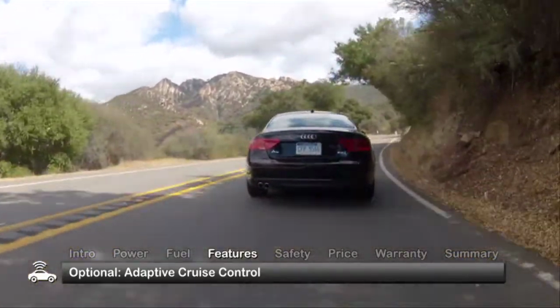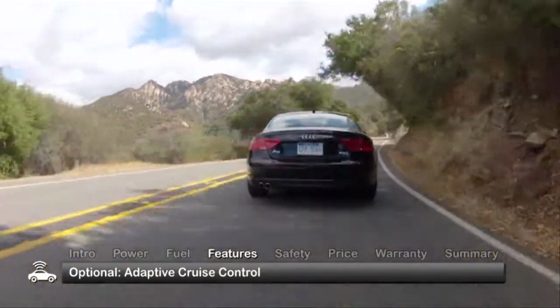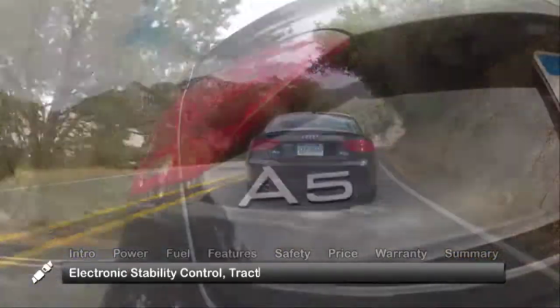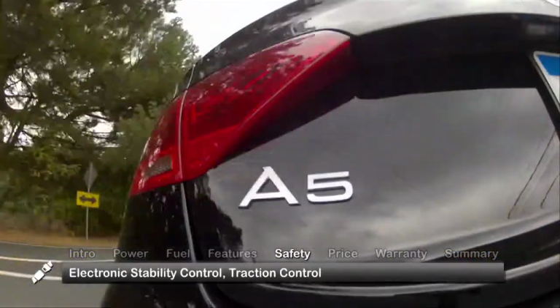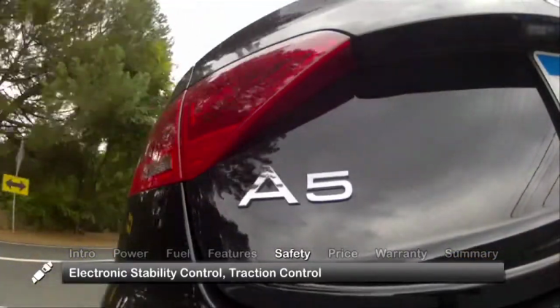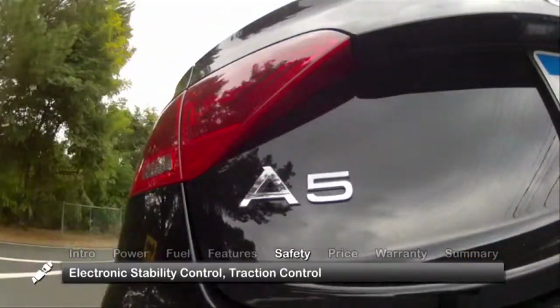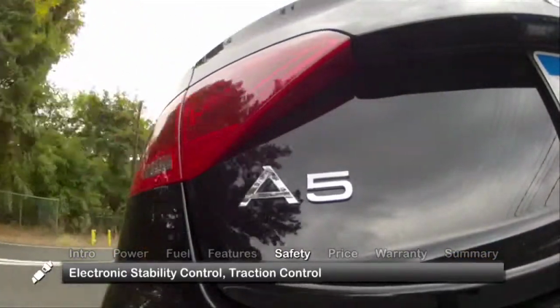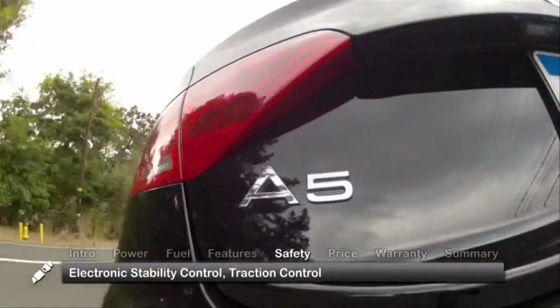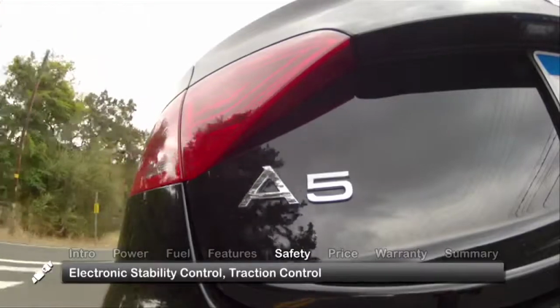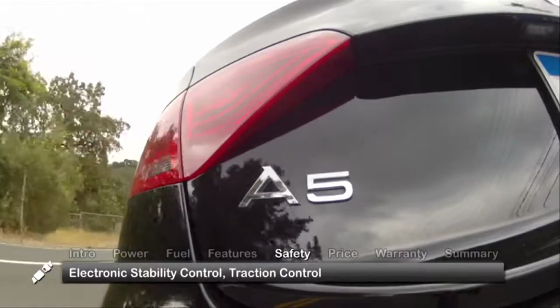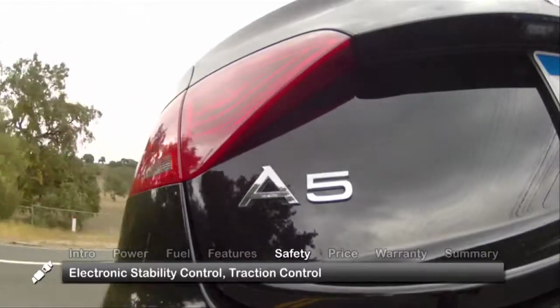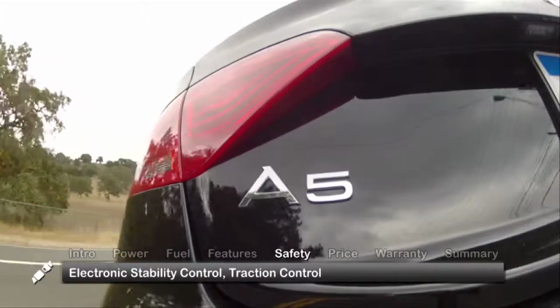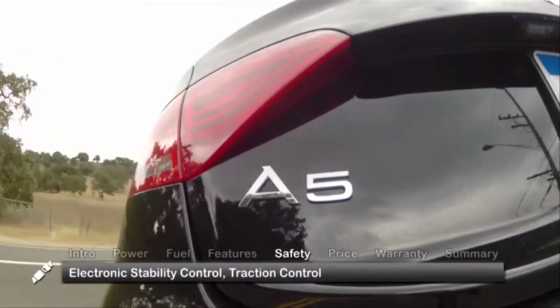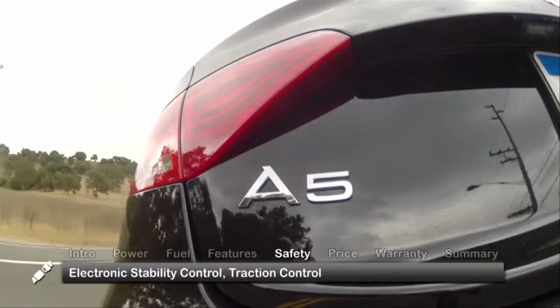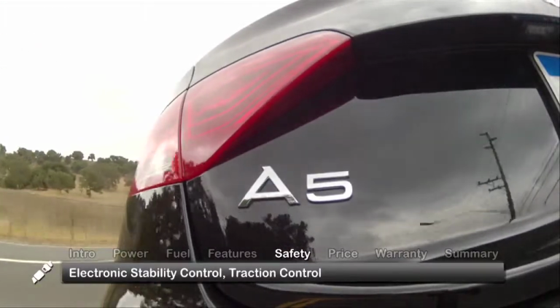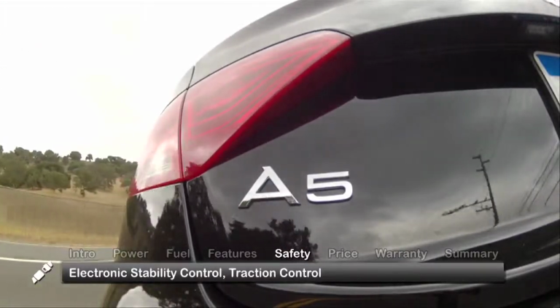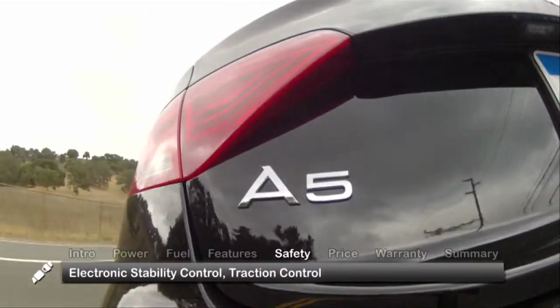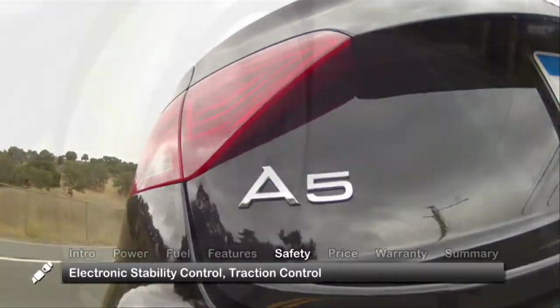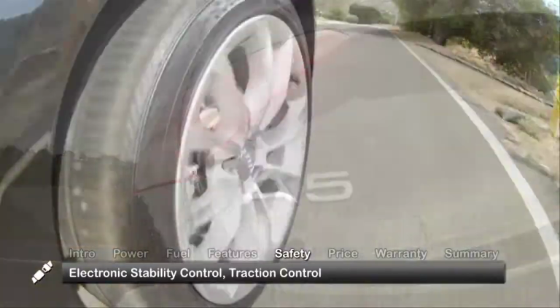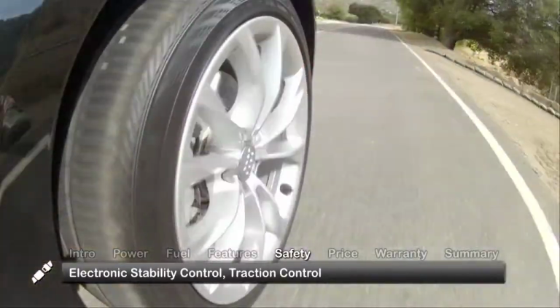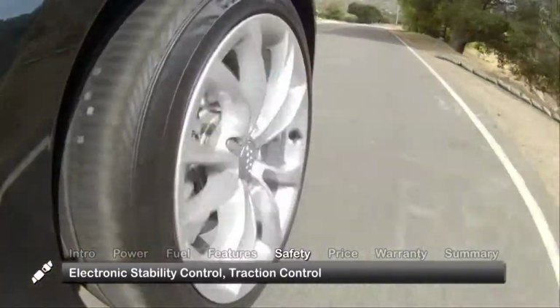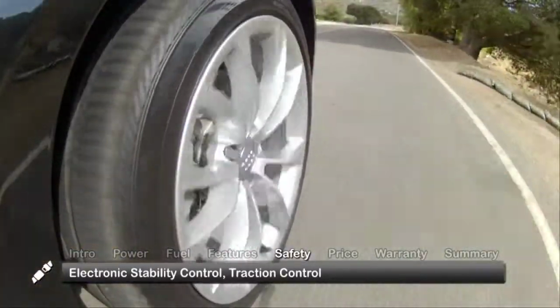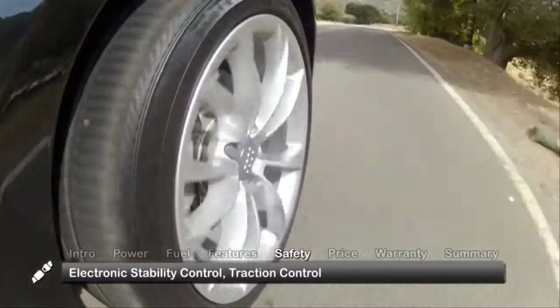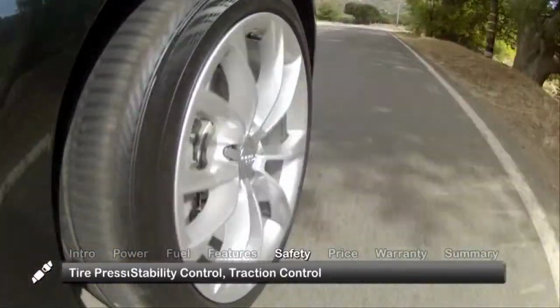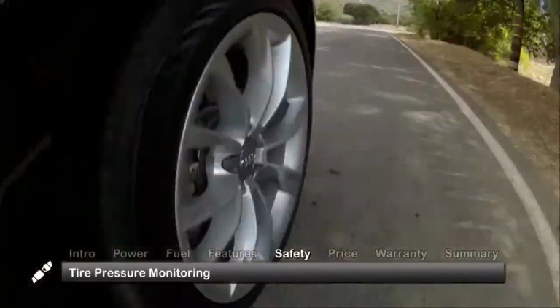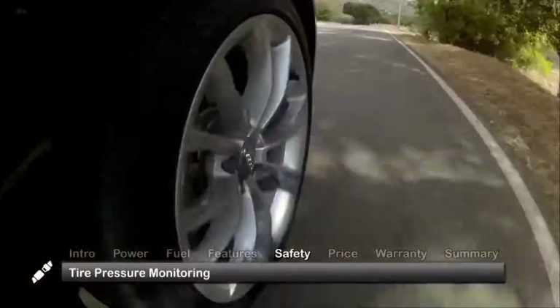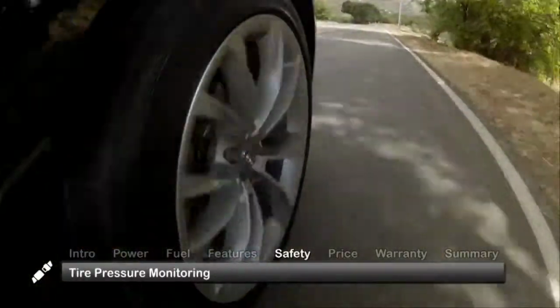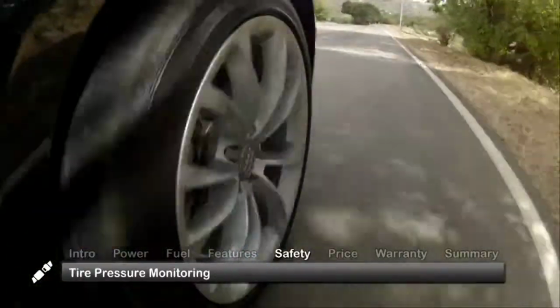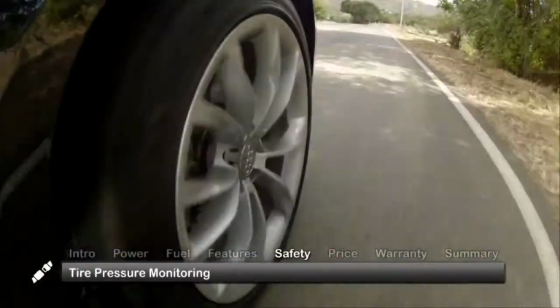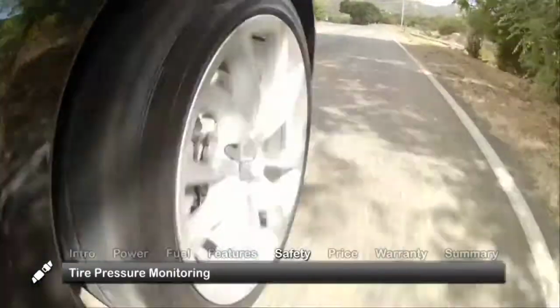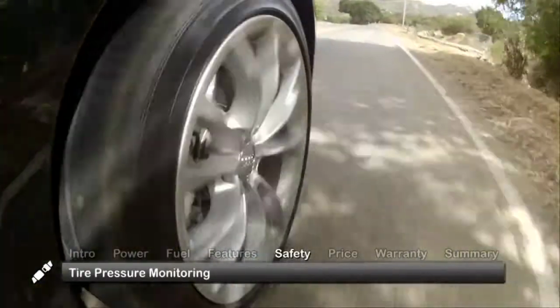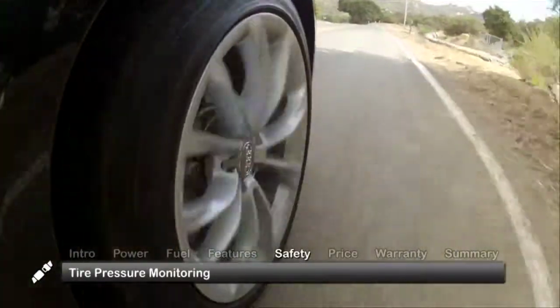Safety features on the A5 include electronic stability control, traction control, and a tire pressure monitoring system.